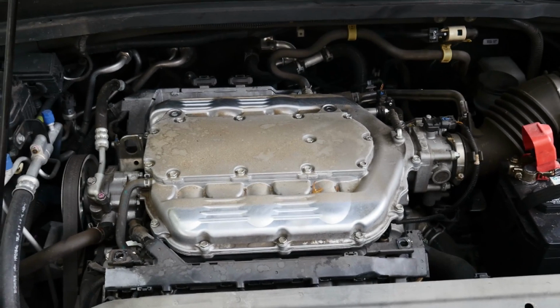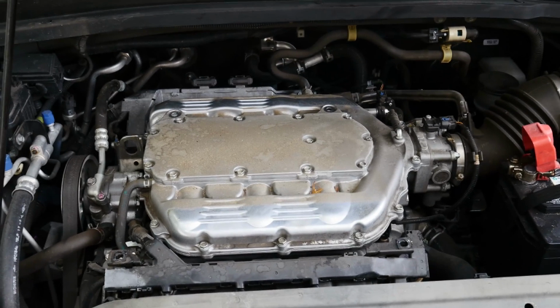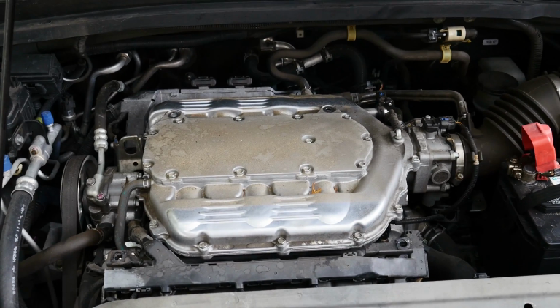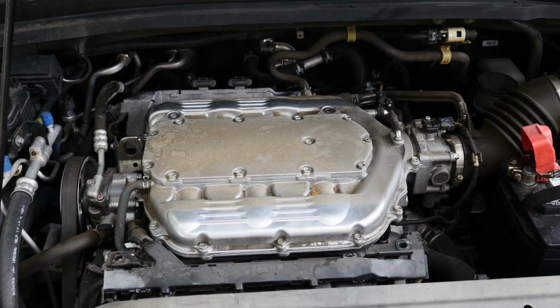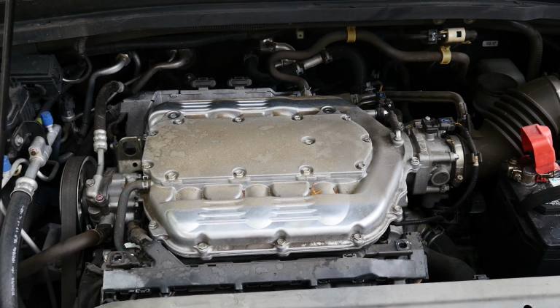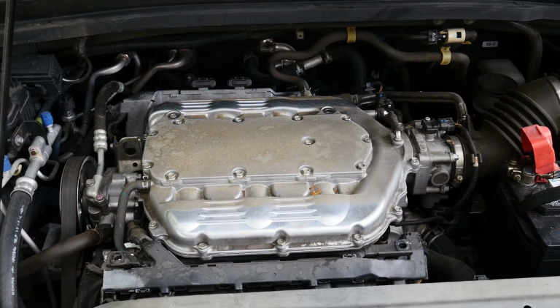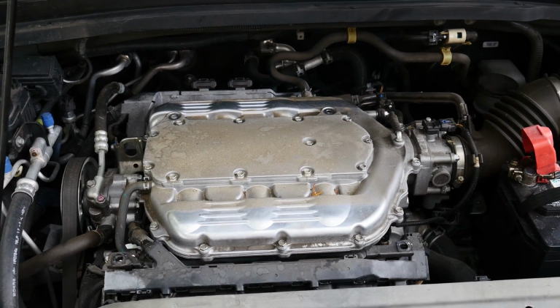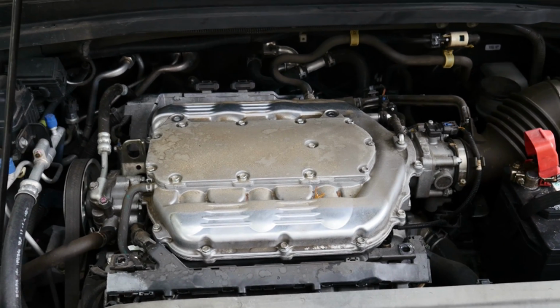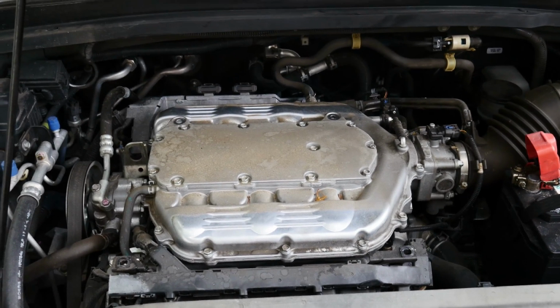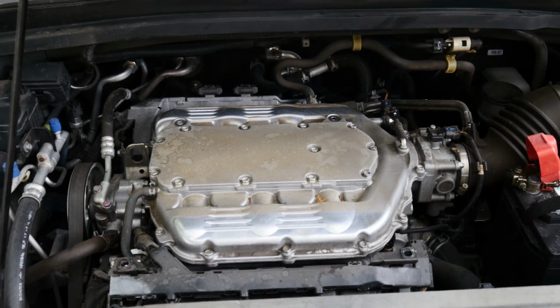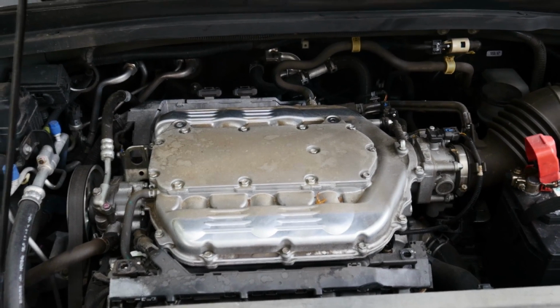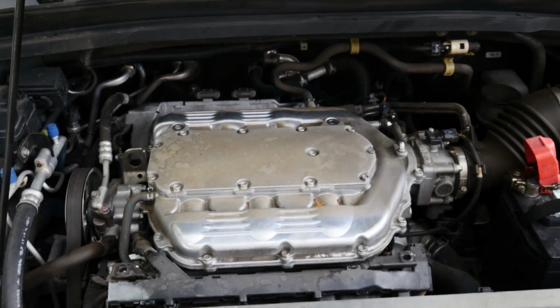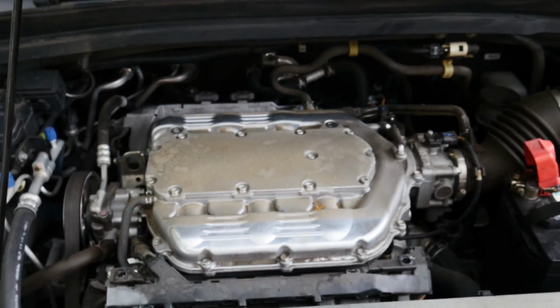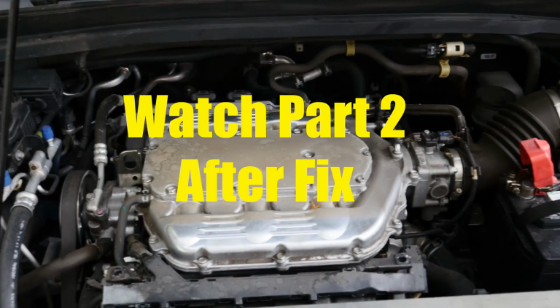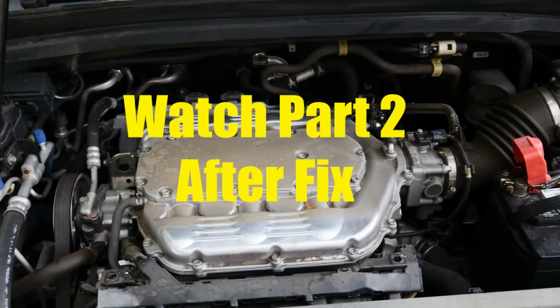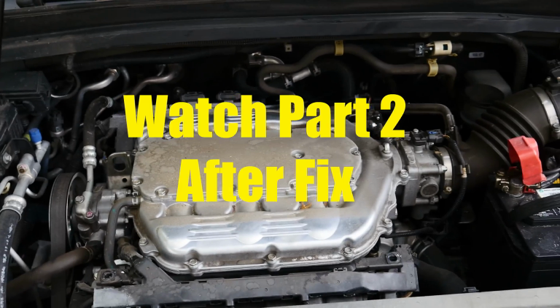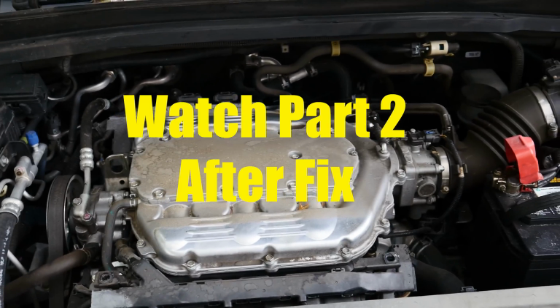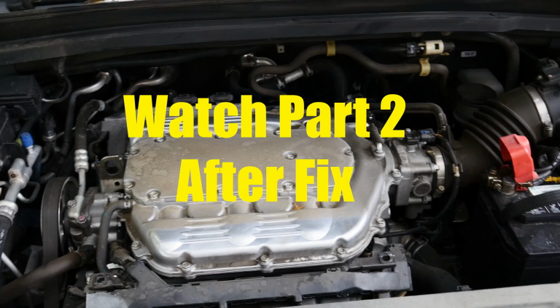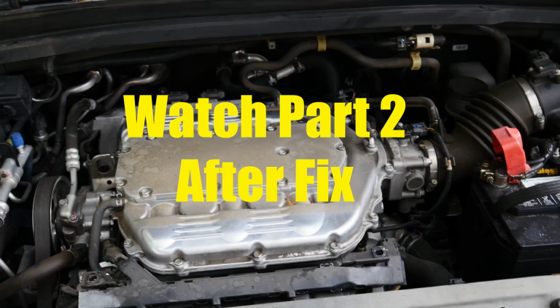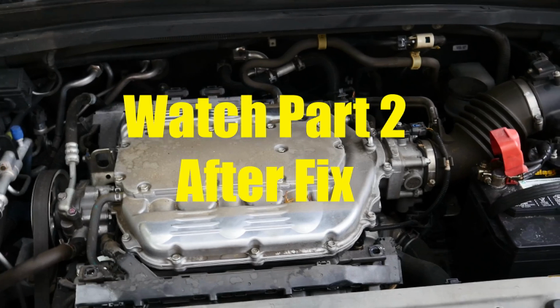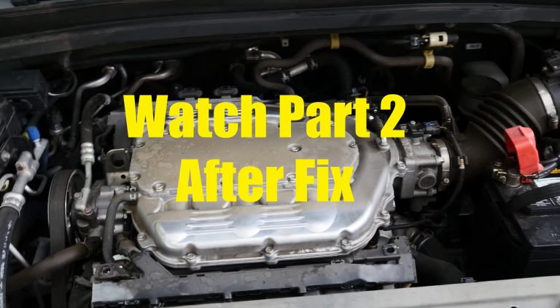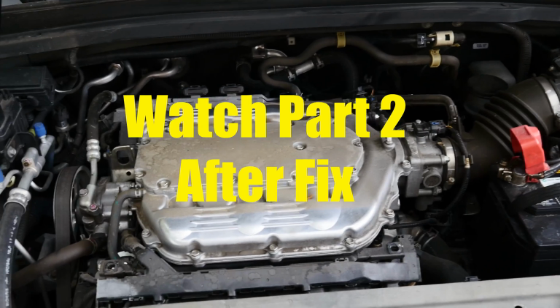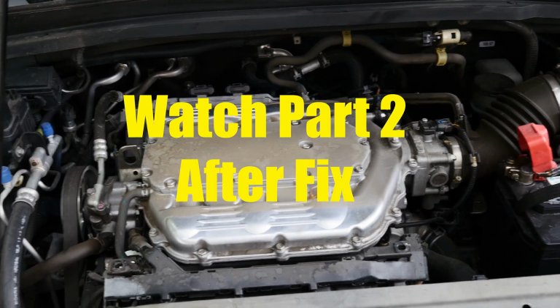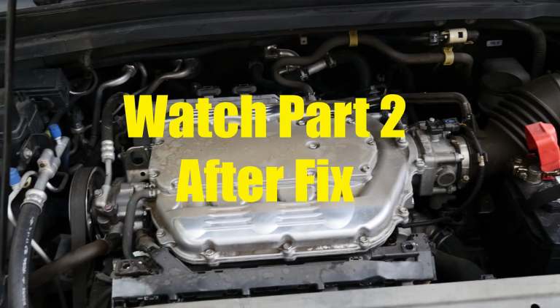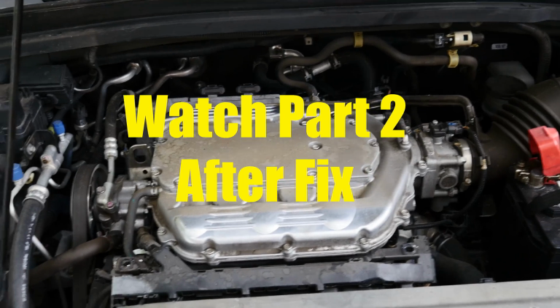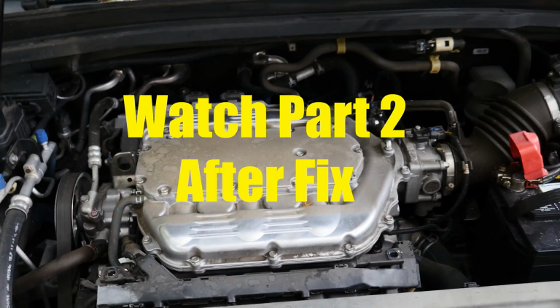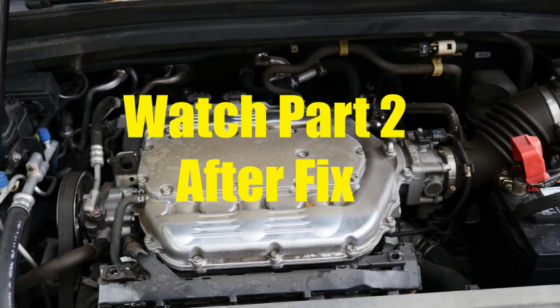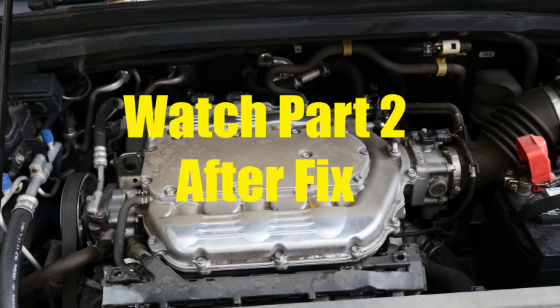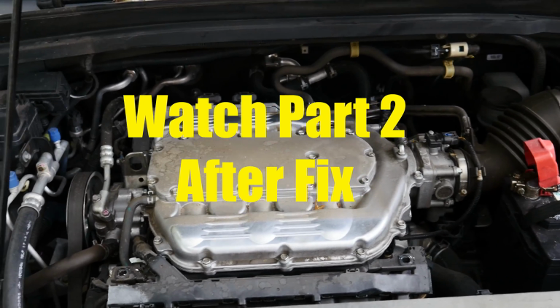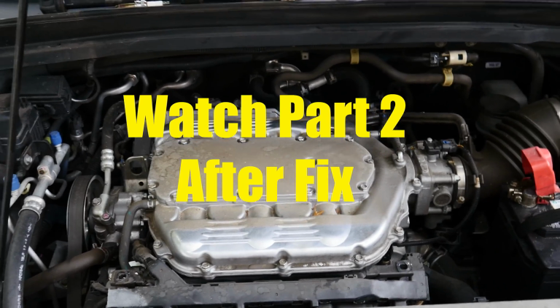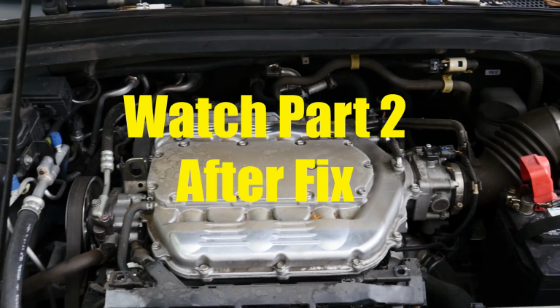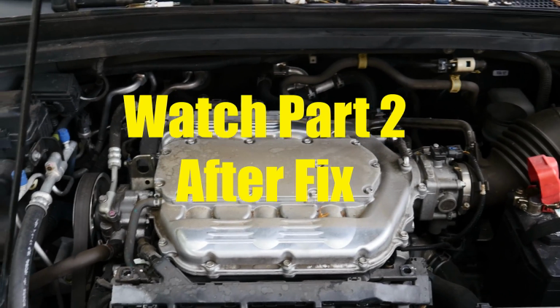All right guys, I'll post the after video once I replace the coils. Take it easy.